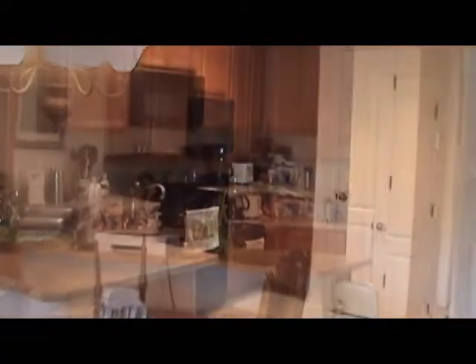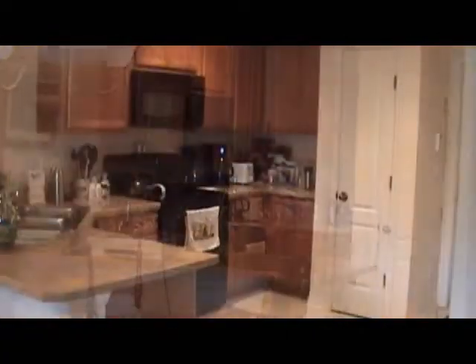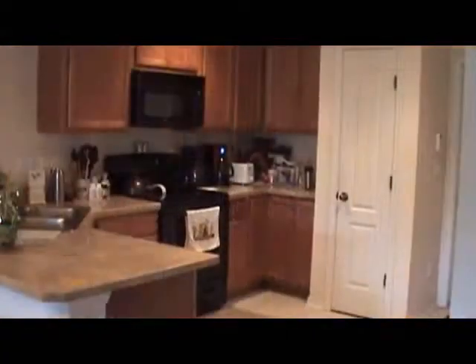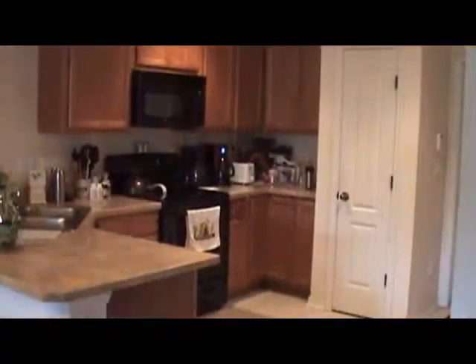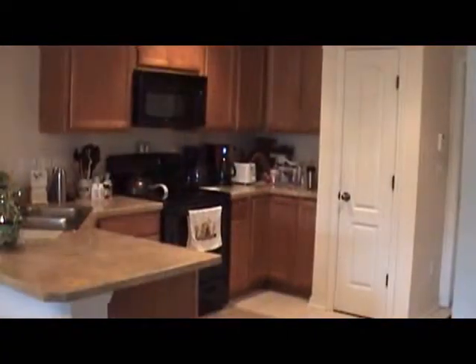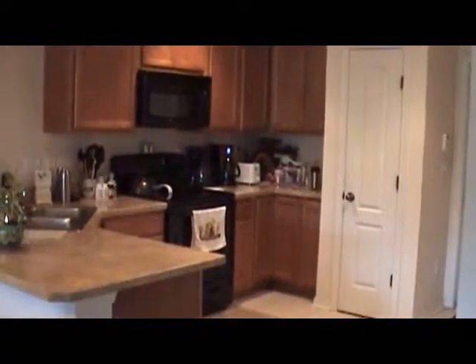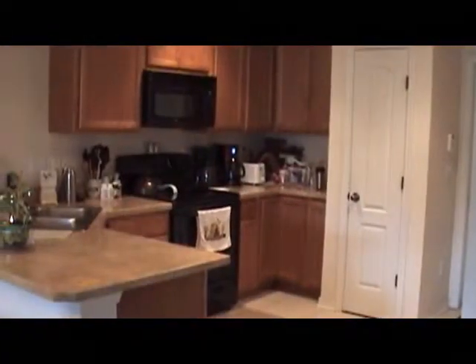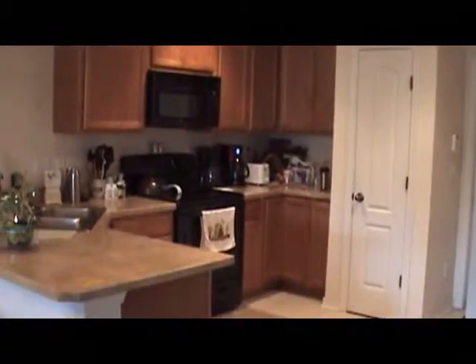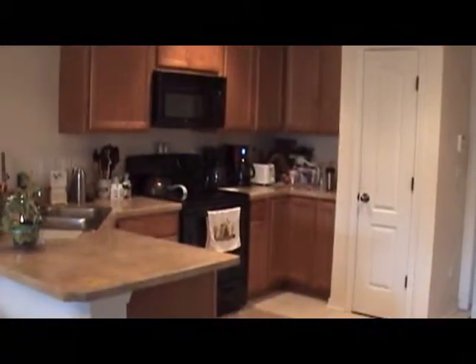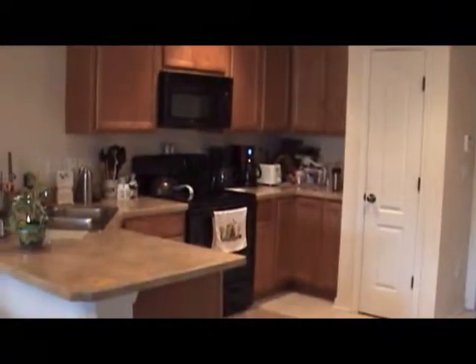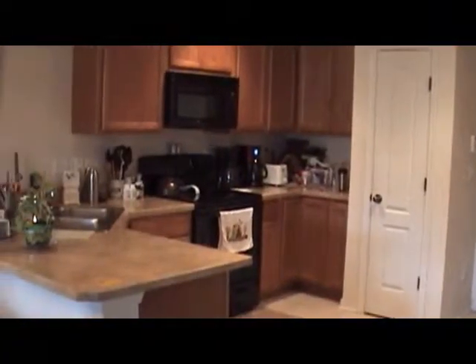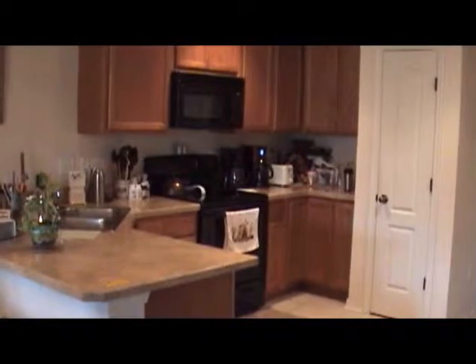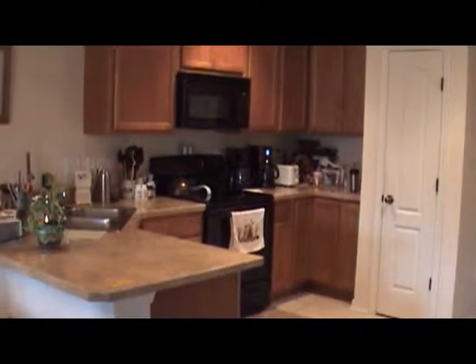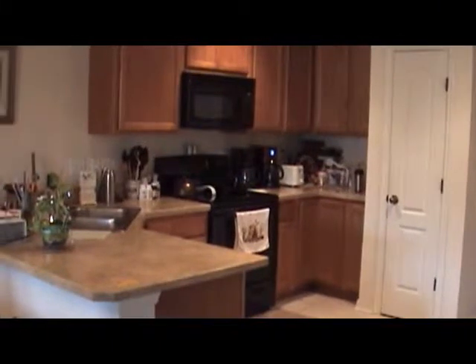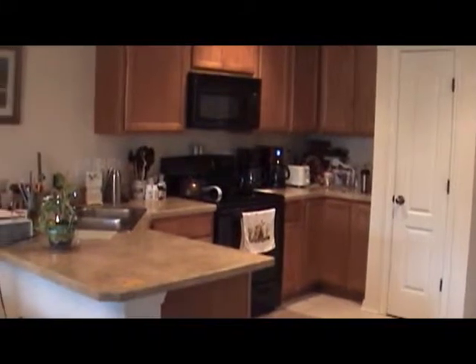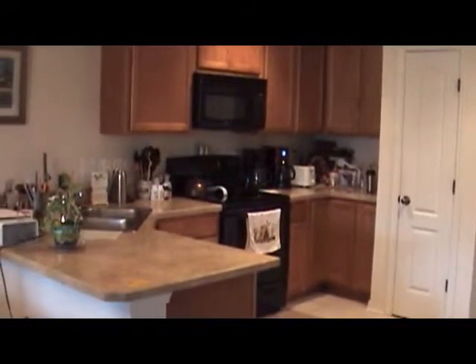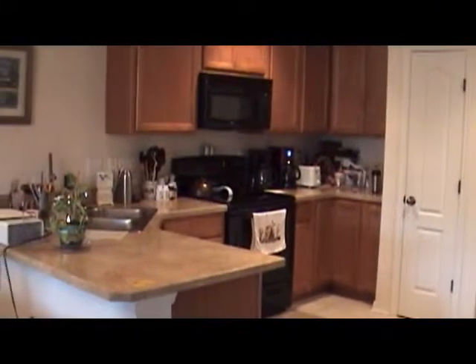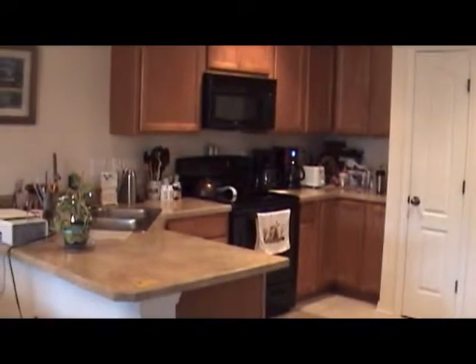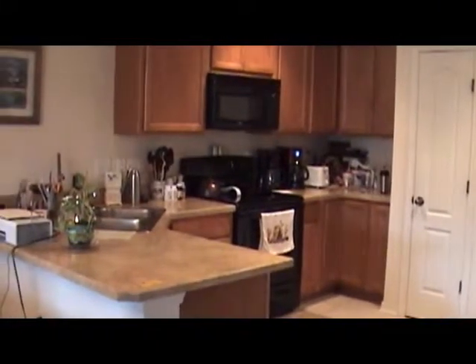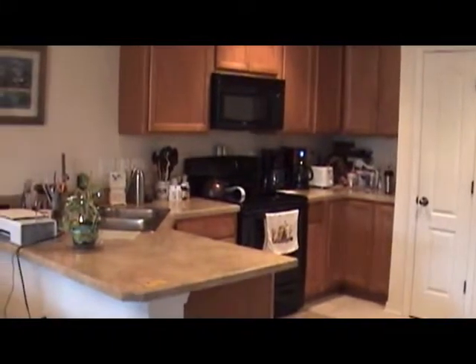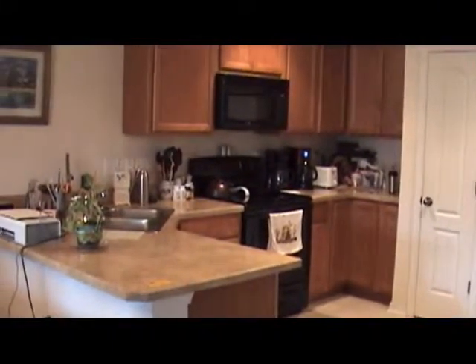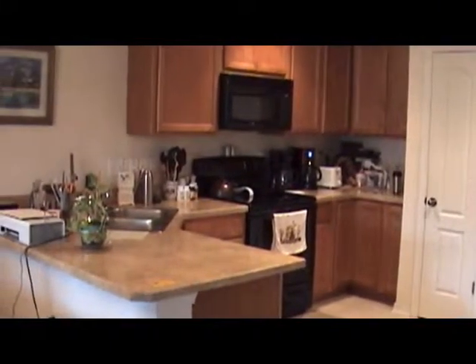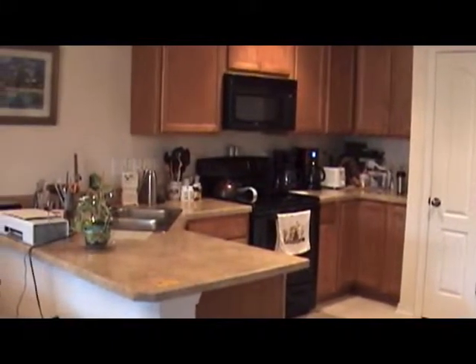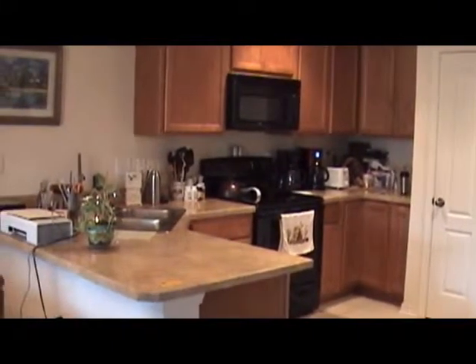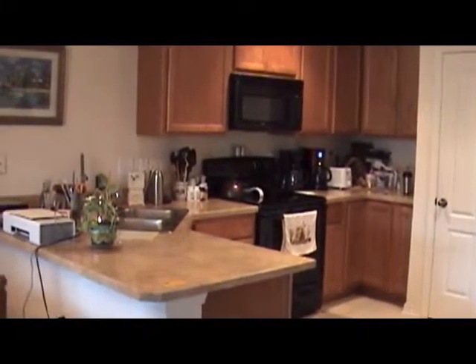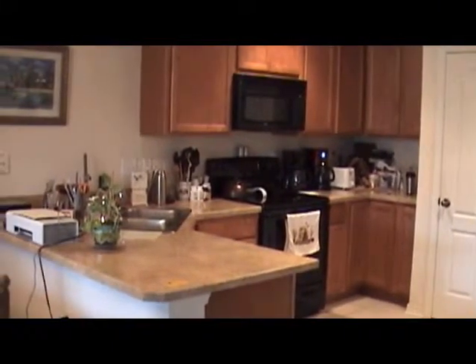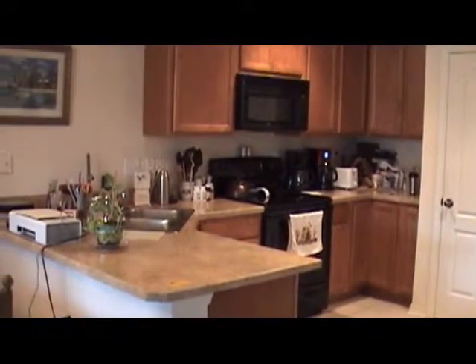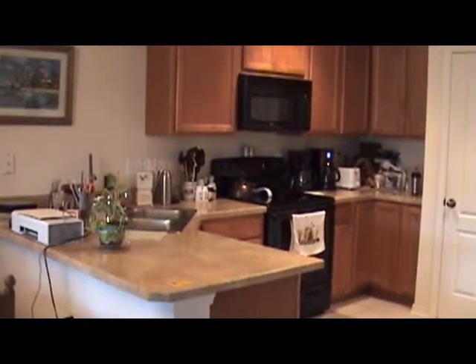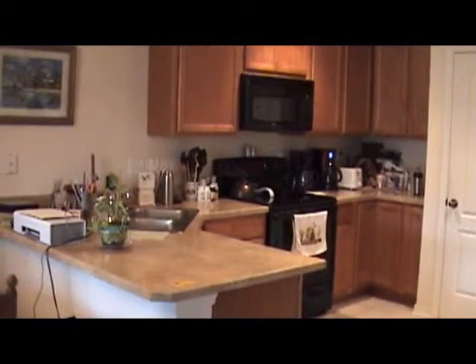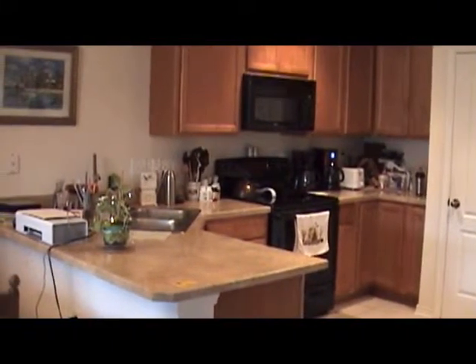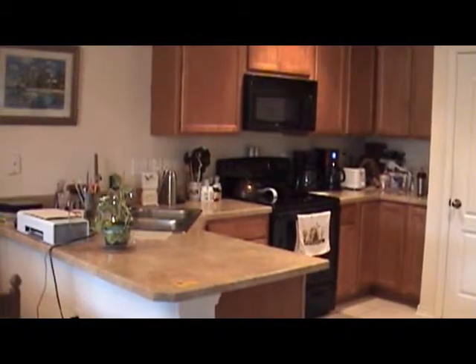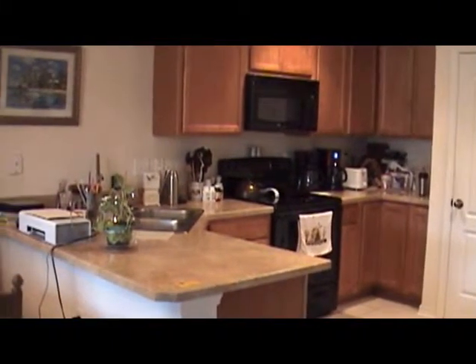Here's the kitchen with its tall 42-inch cabinets and a solid surface counter.